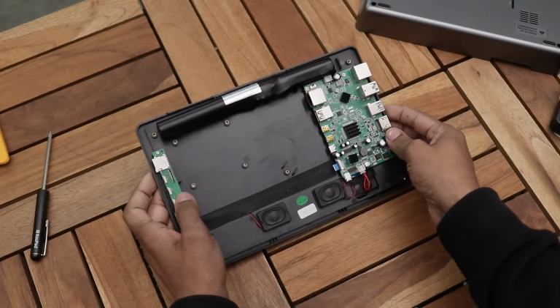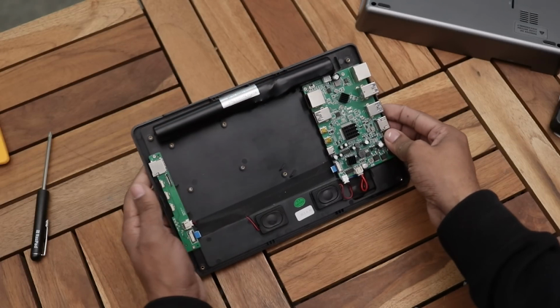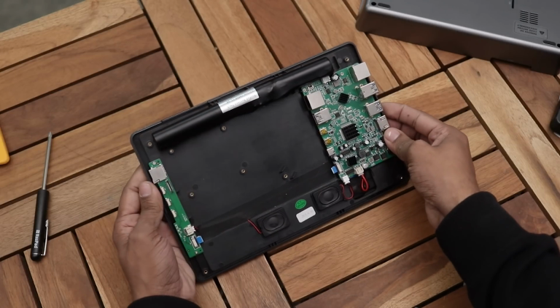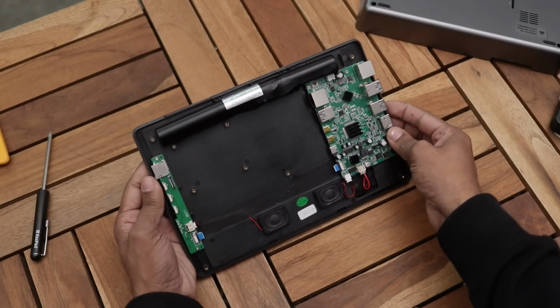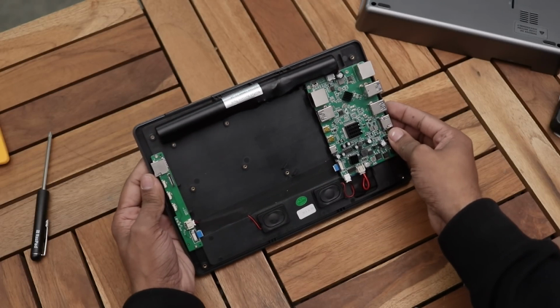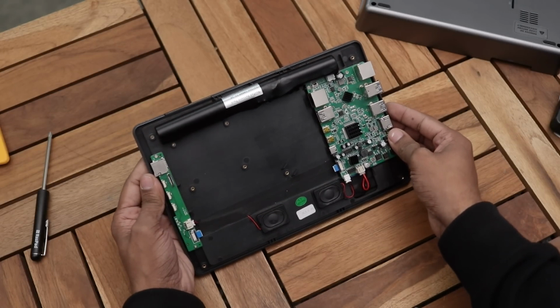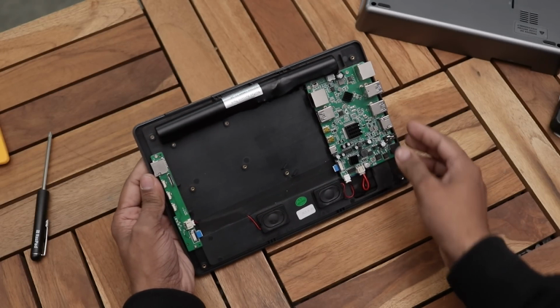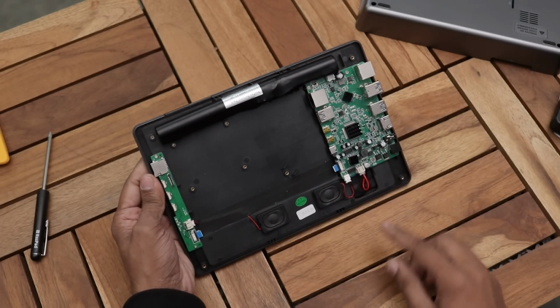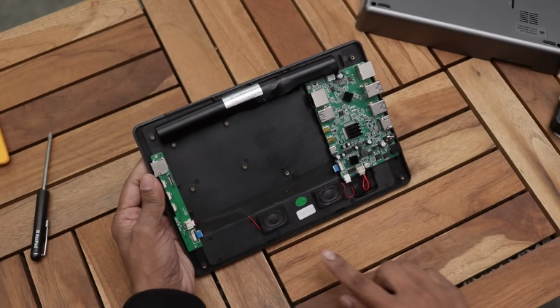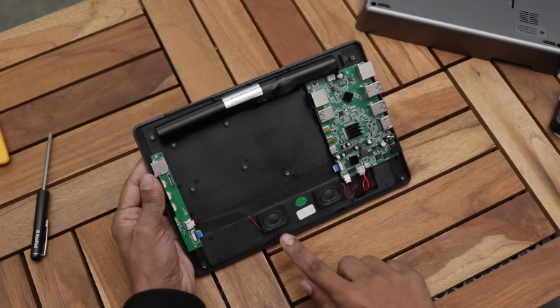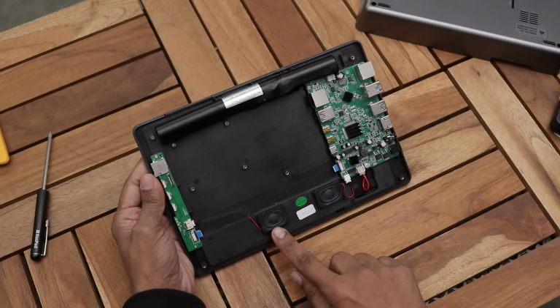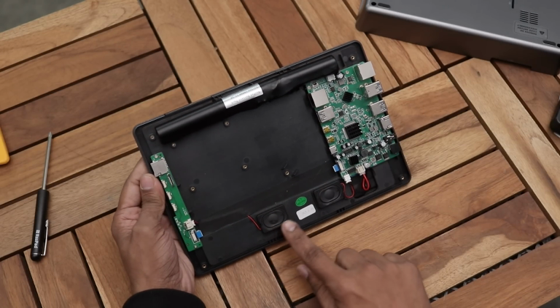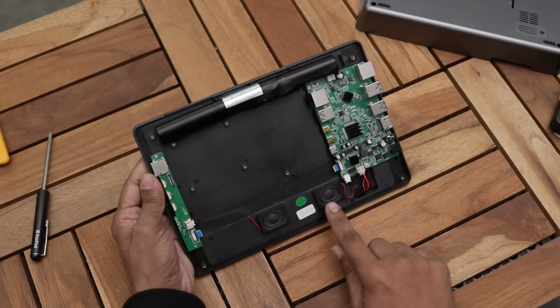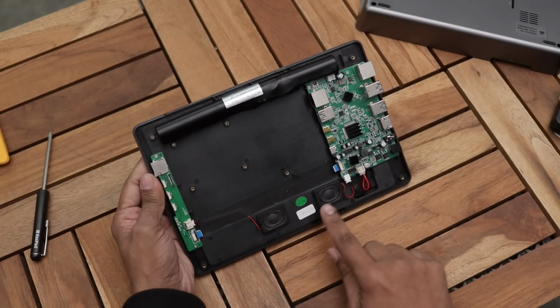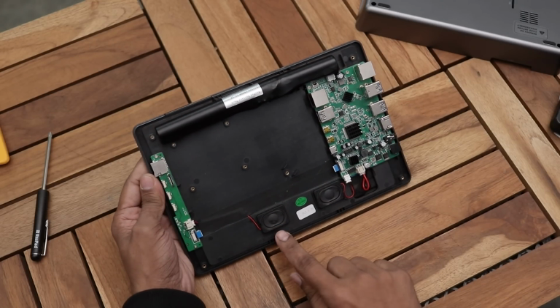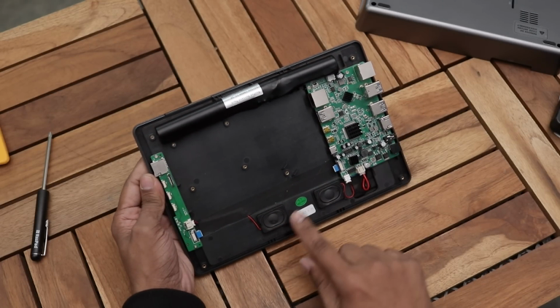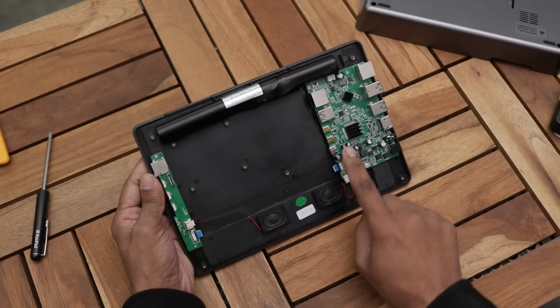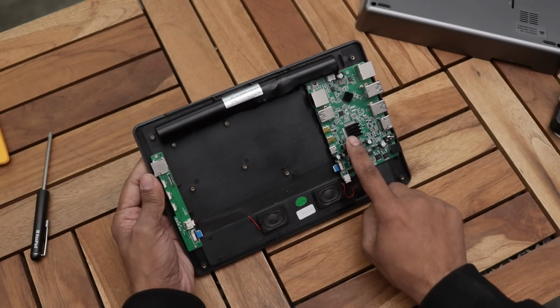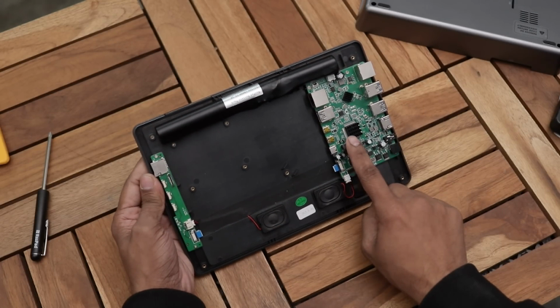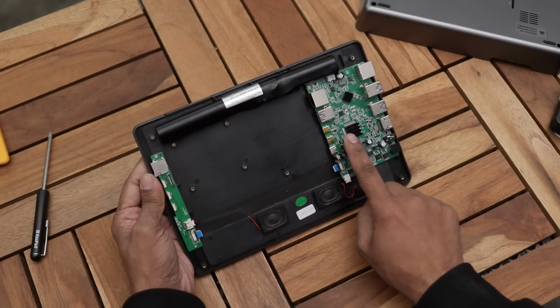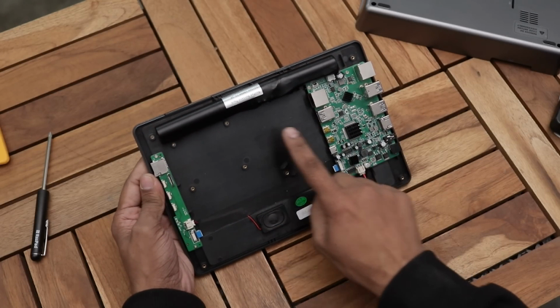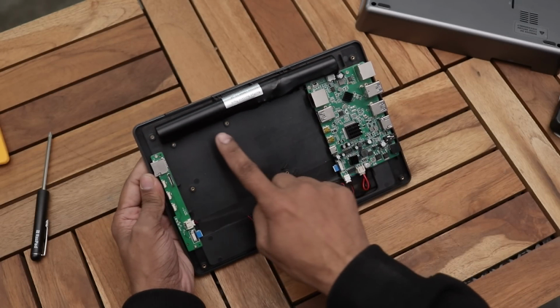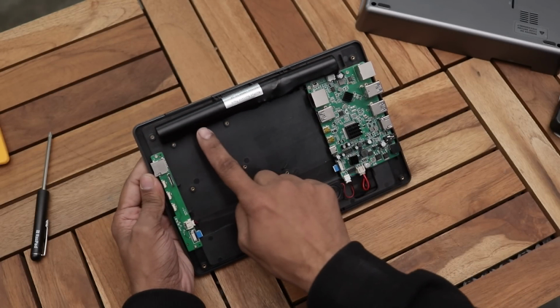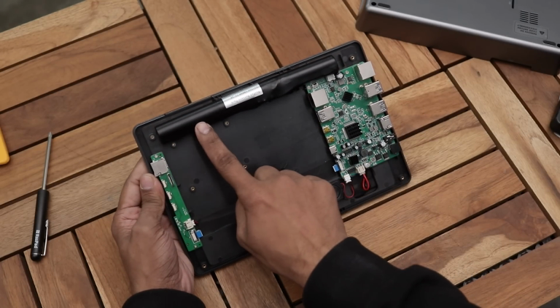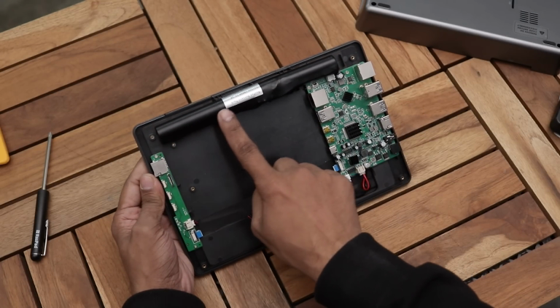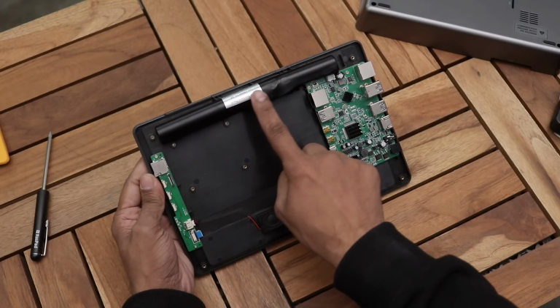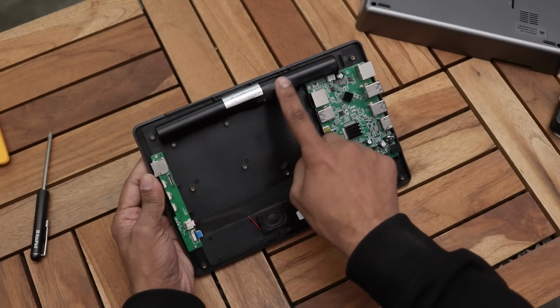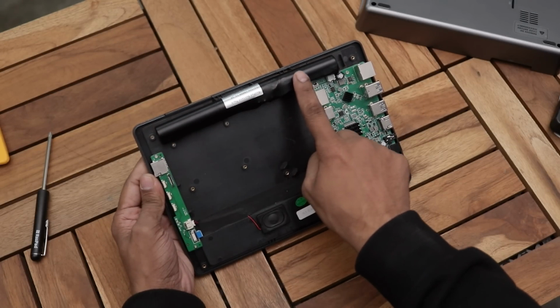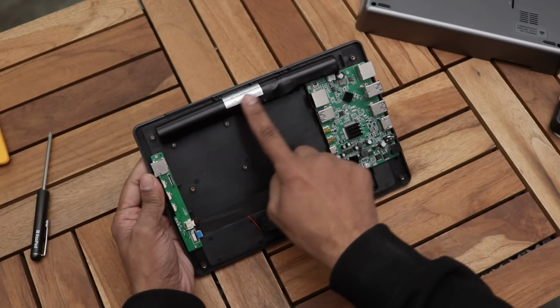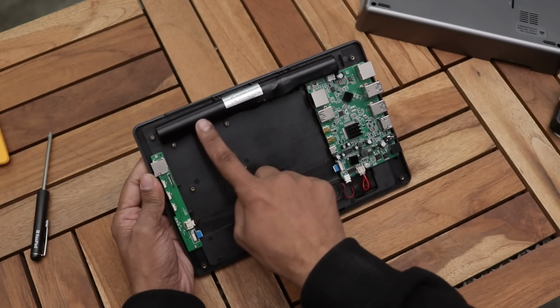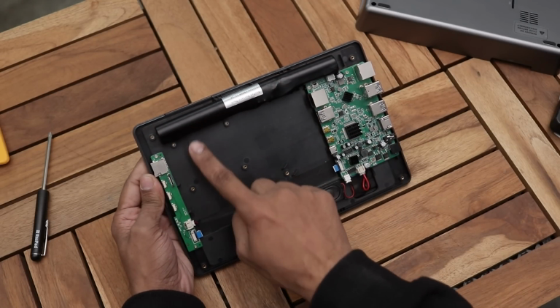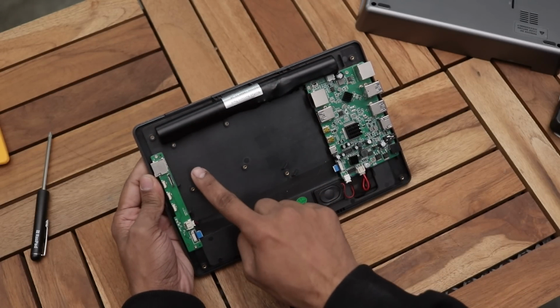After removing the back plate we can see the dual speakers, main board, battery pack, and a breakout board.